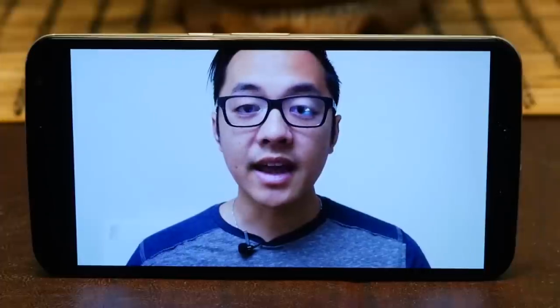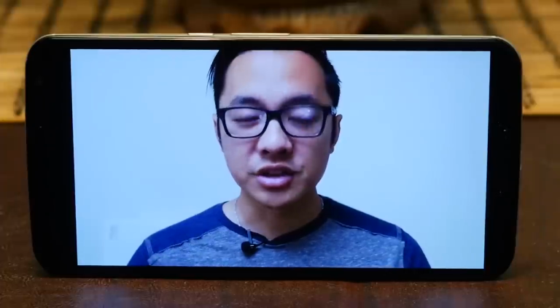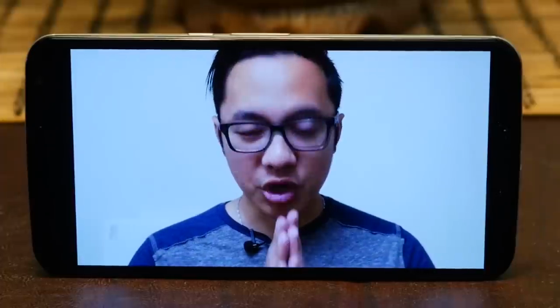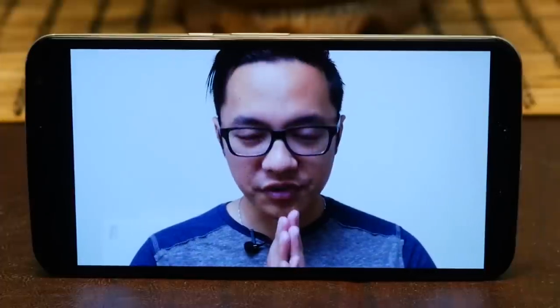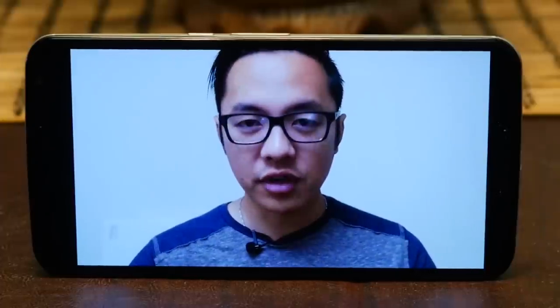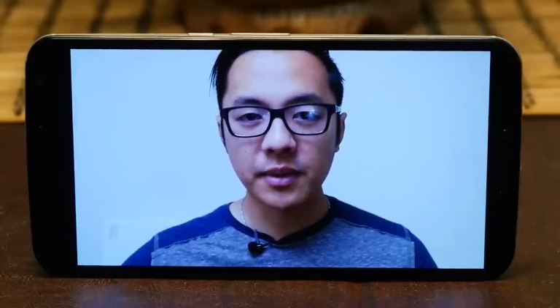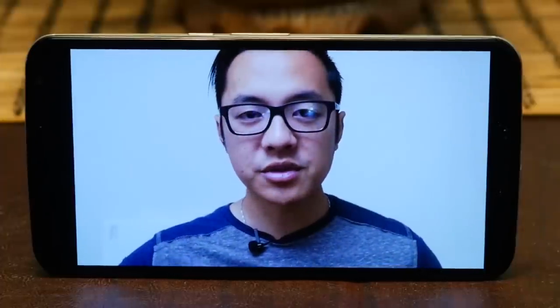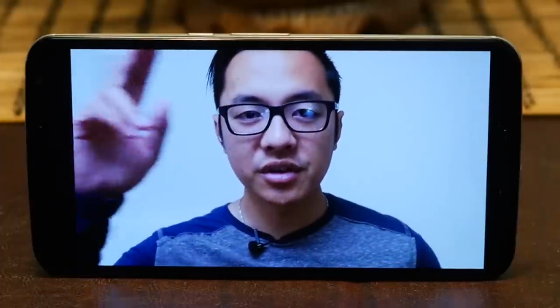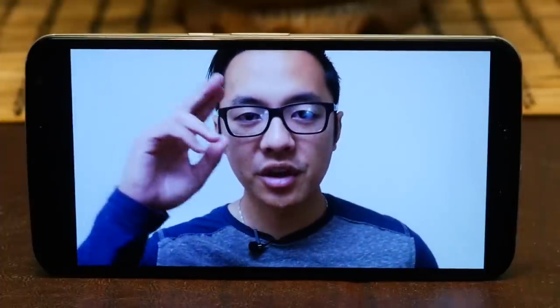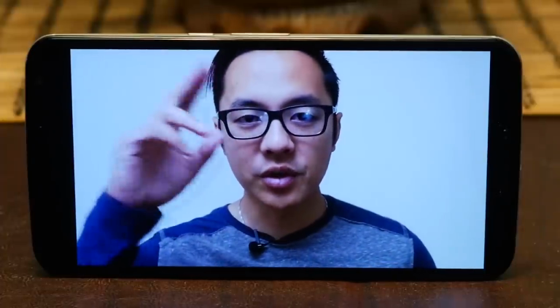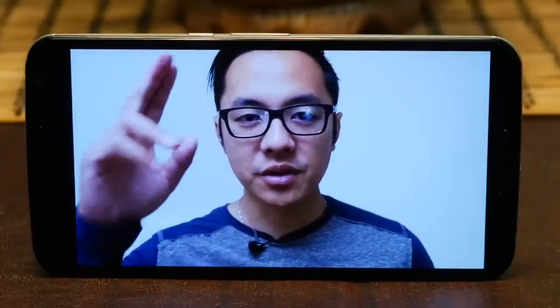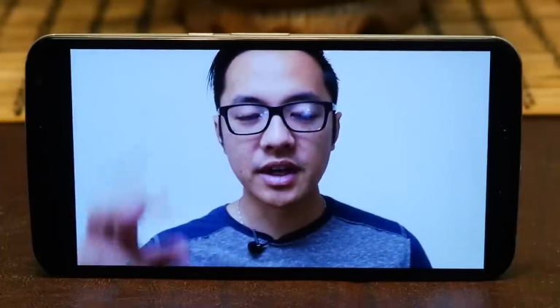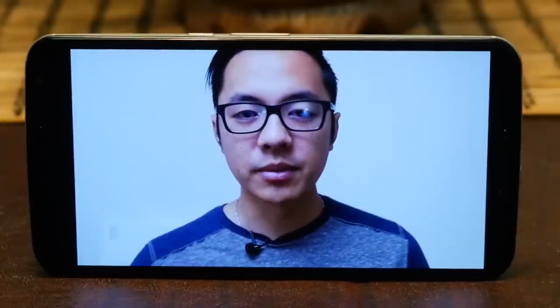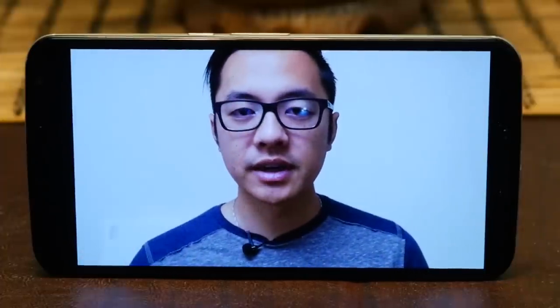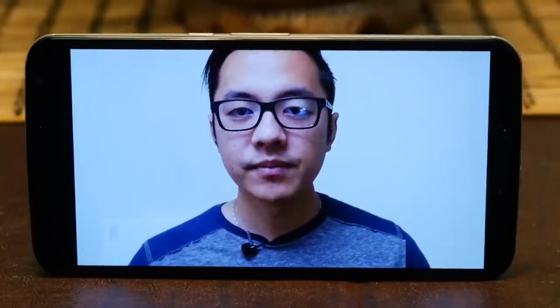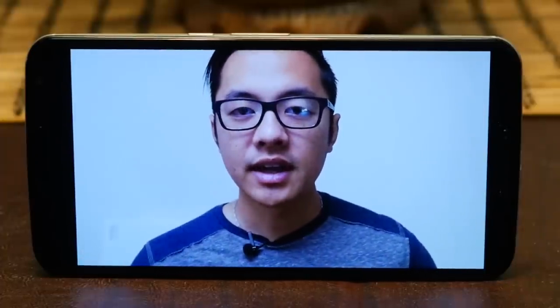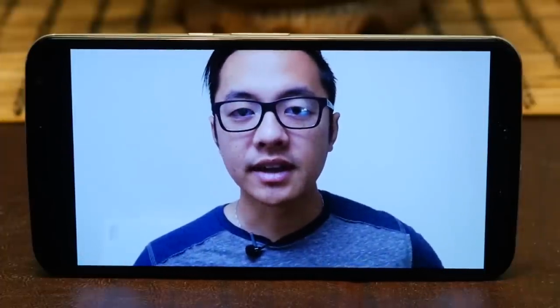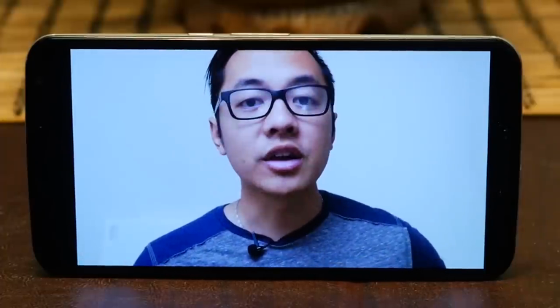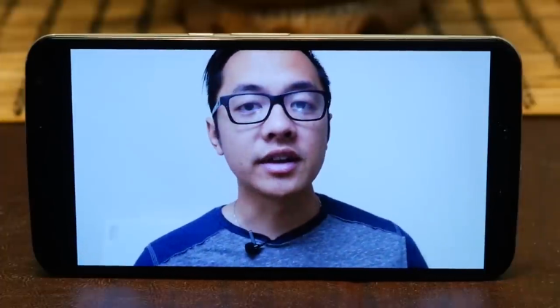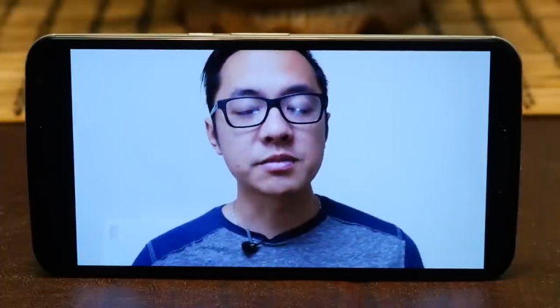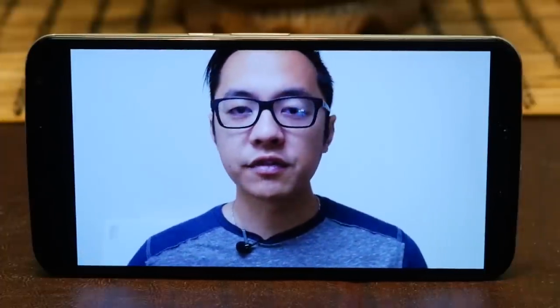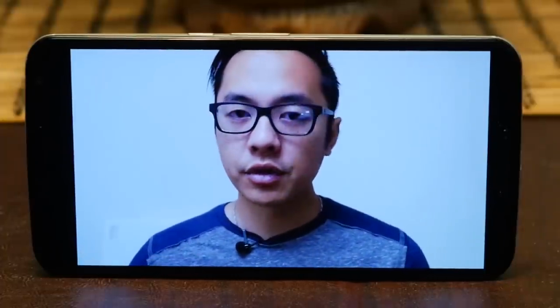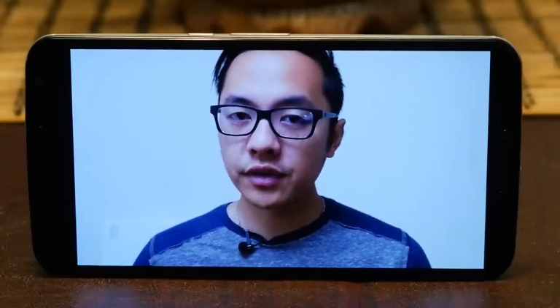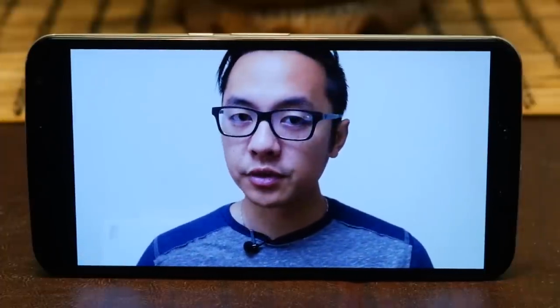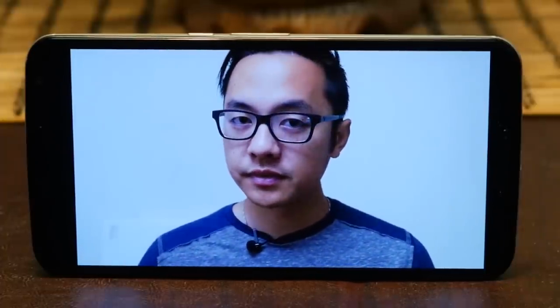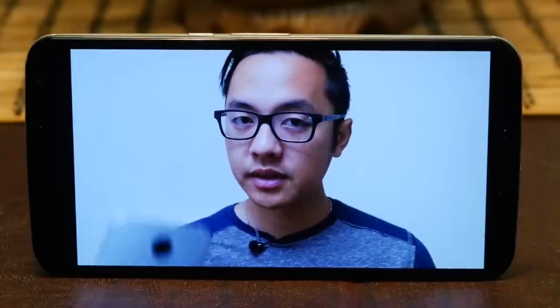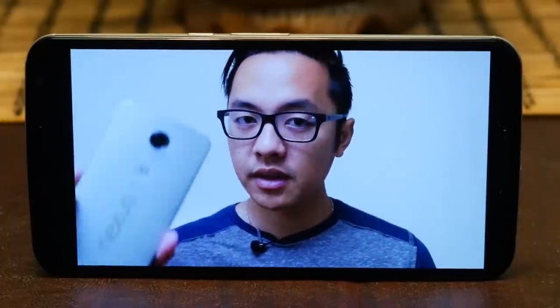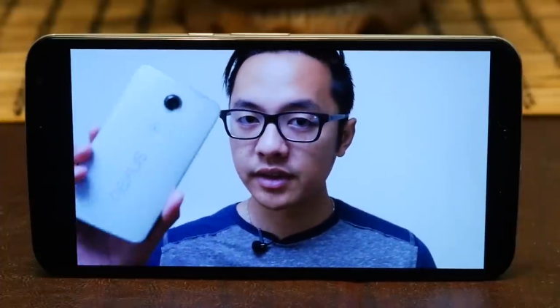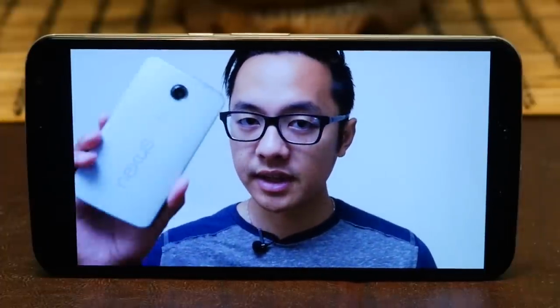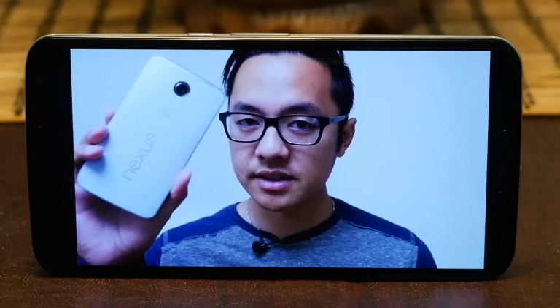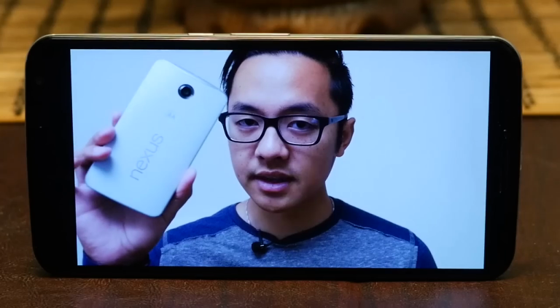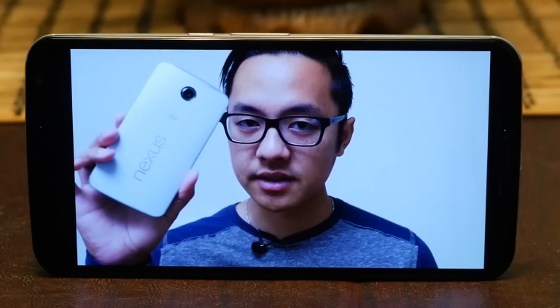Hey, it's Joshua Vigar from Android Authority, what's going on everybody? And here is my full review of the Nexus 6.